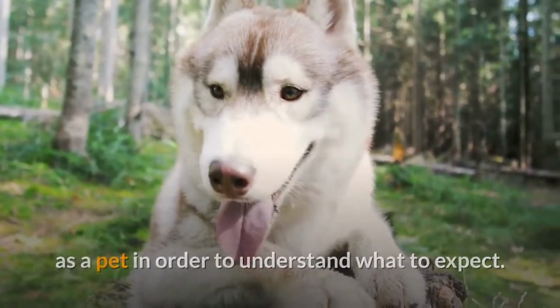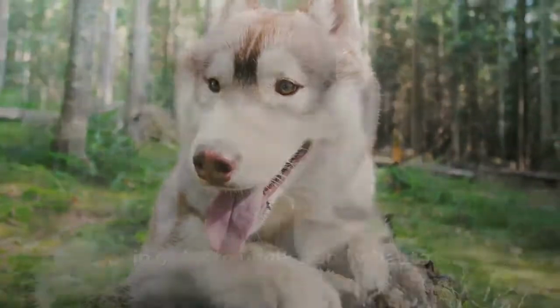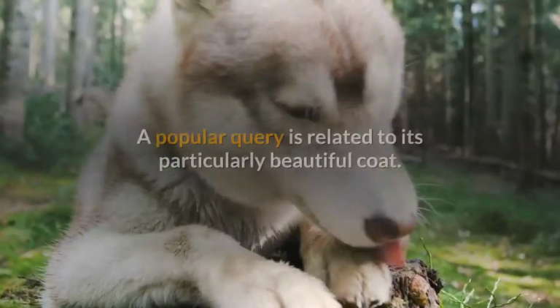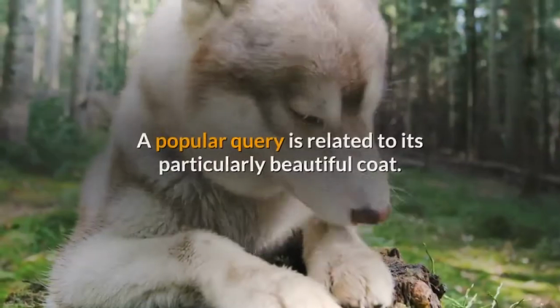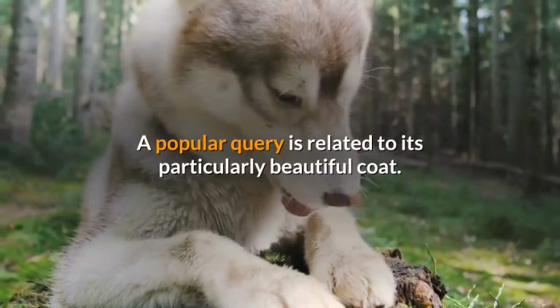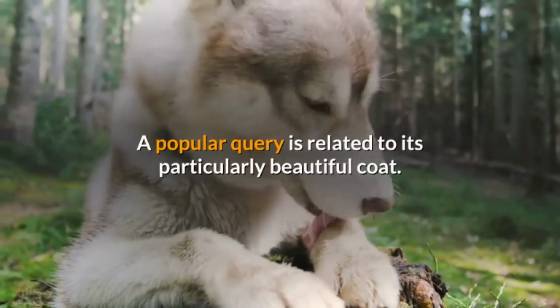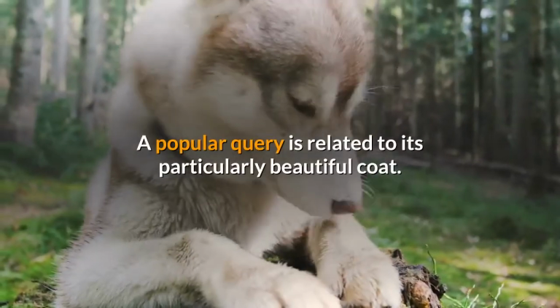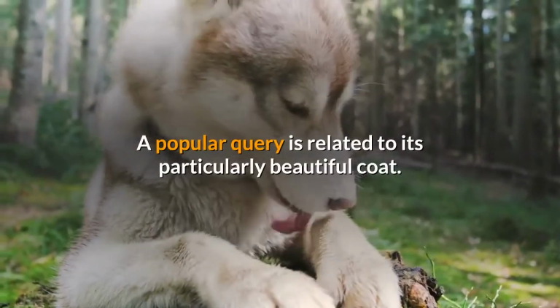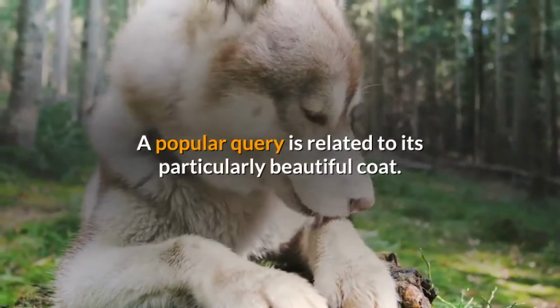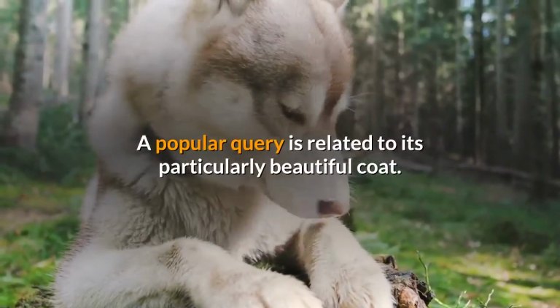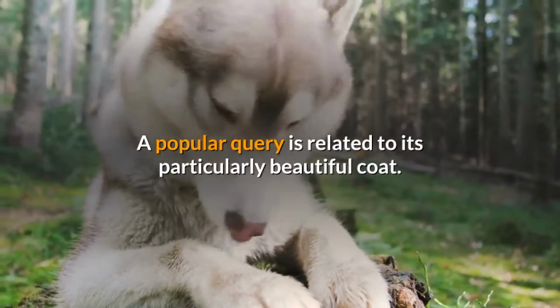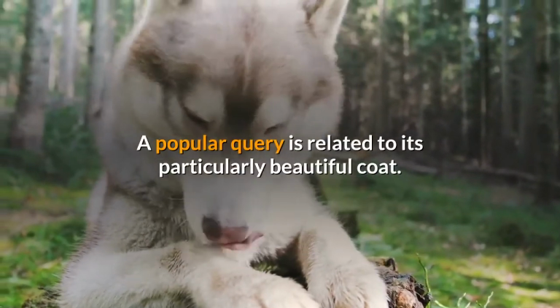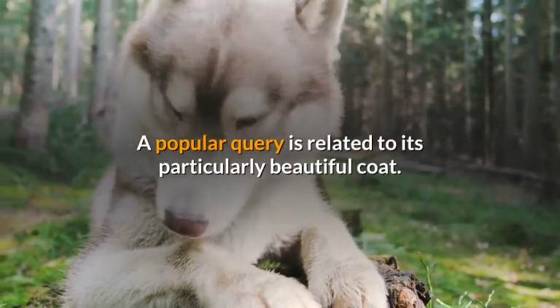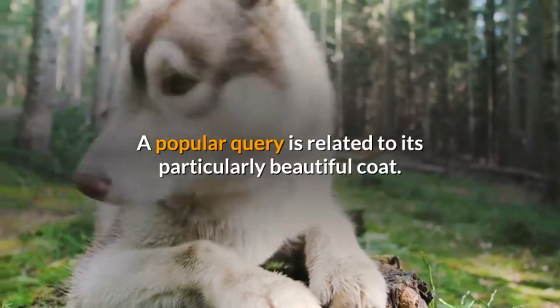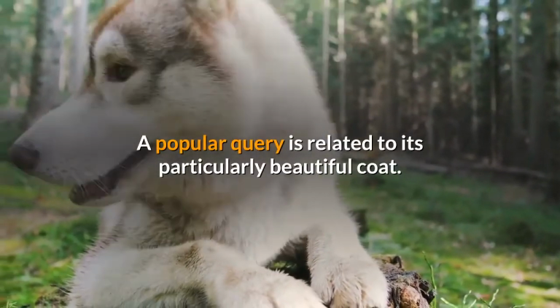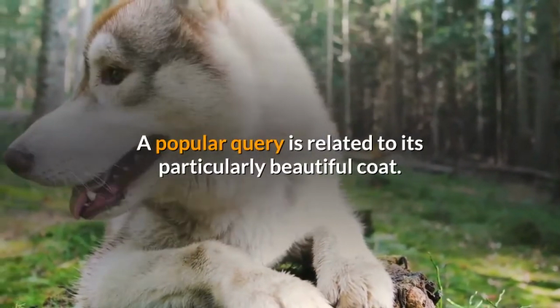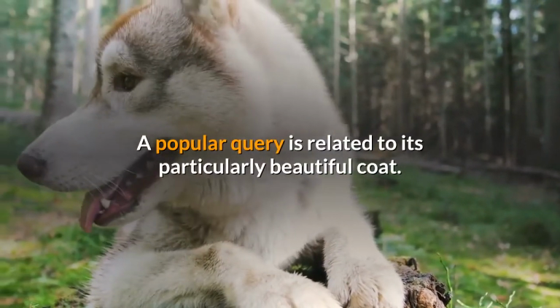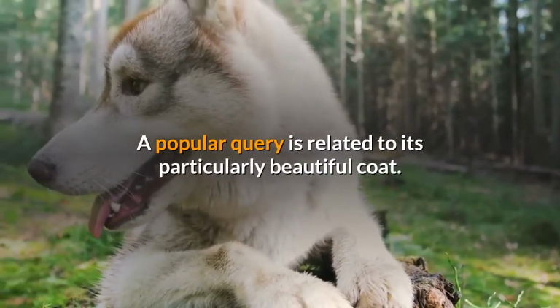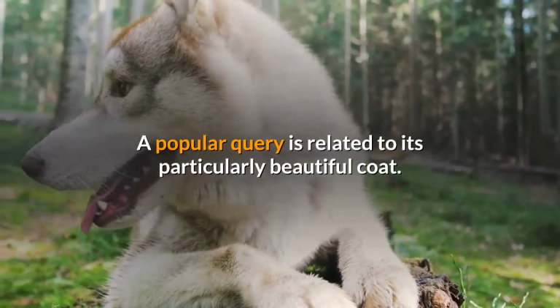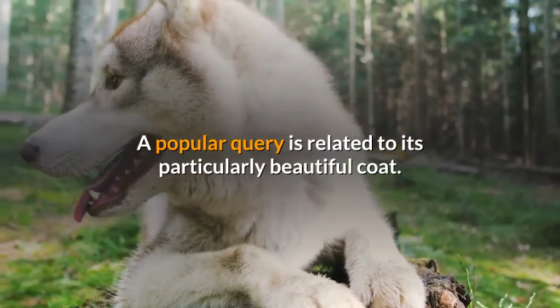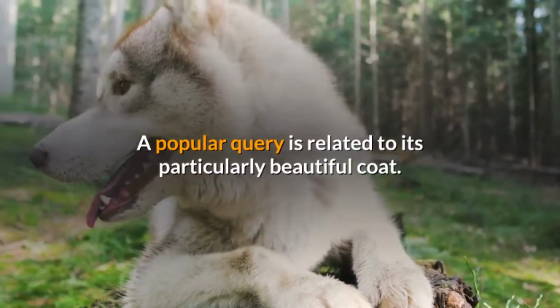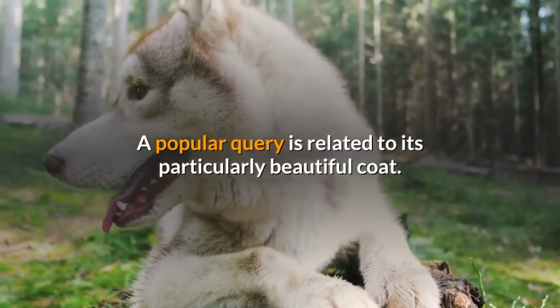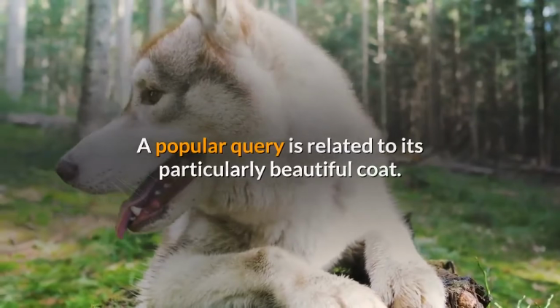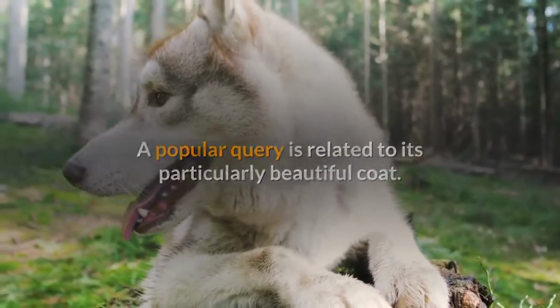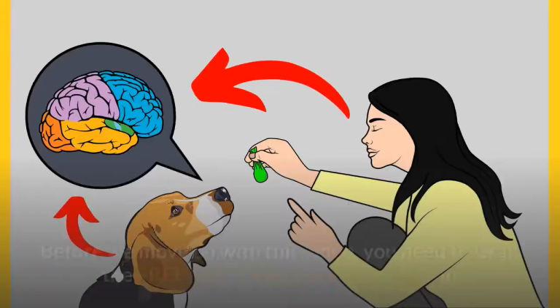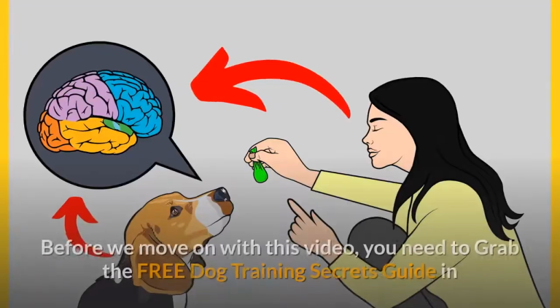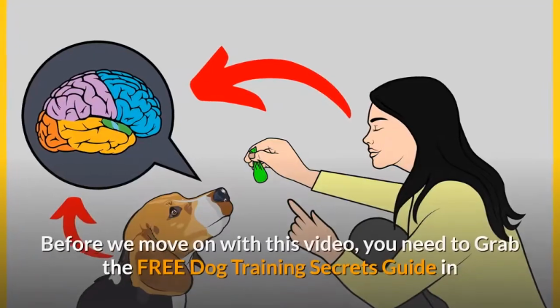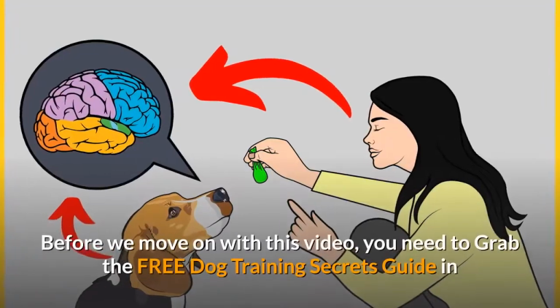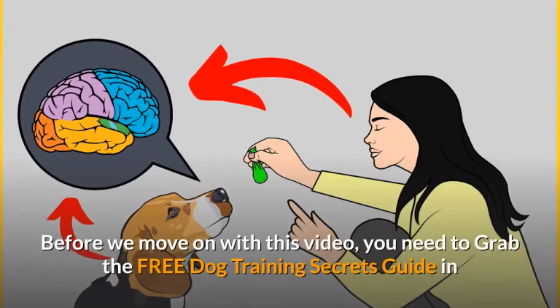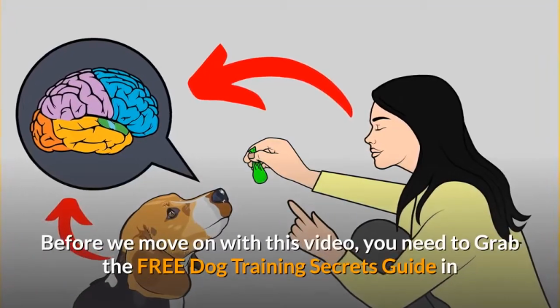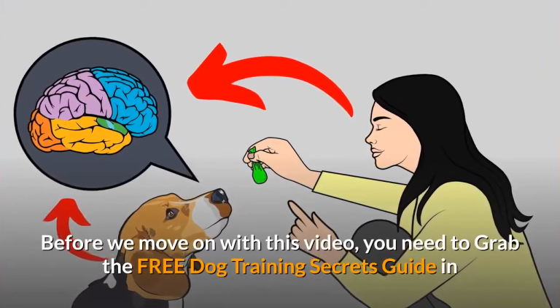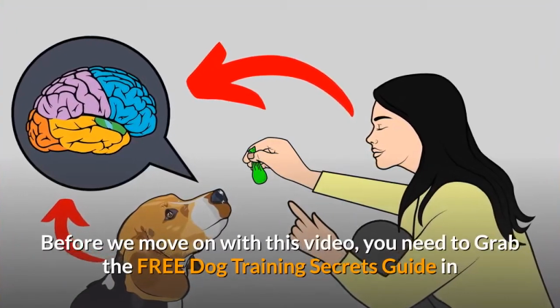A popular query is related to its particularly beautiful coat.